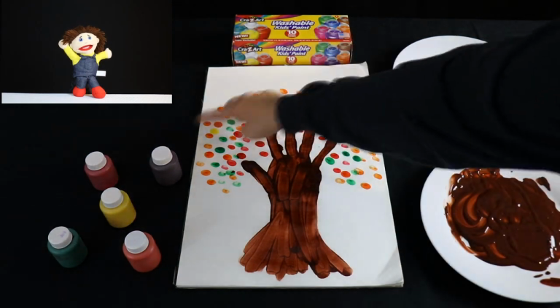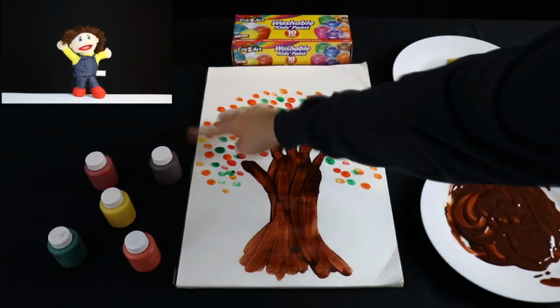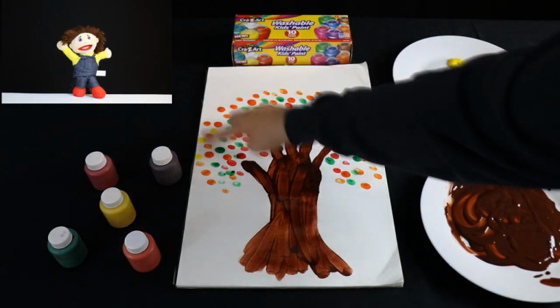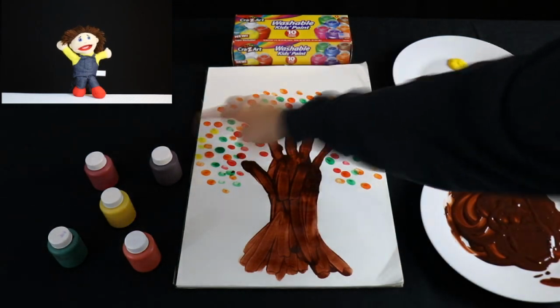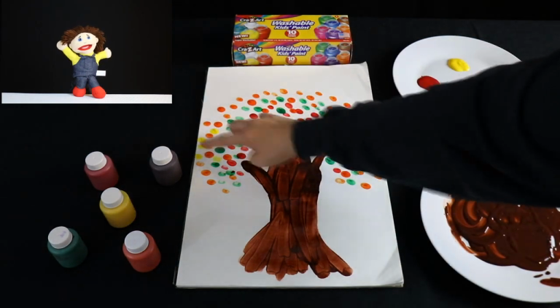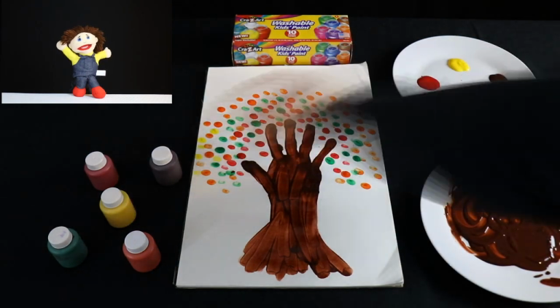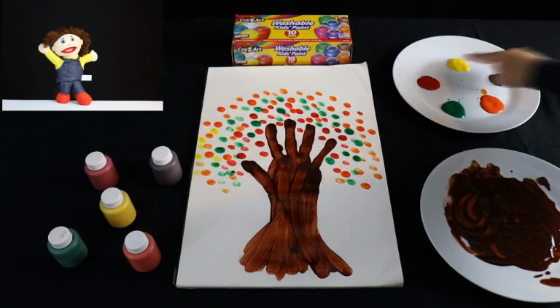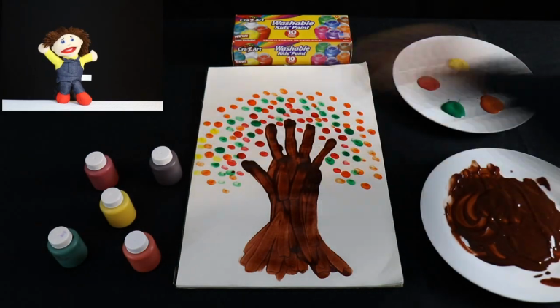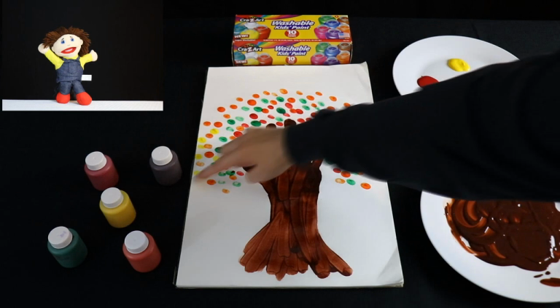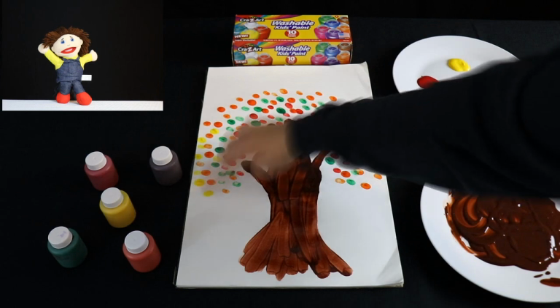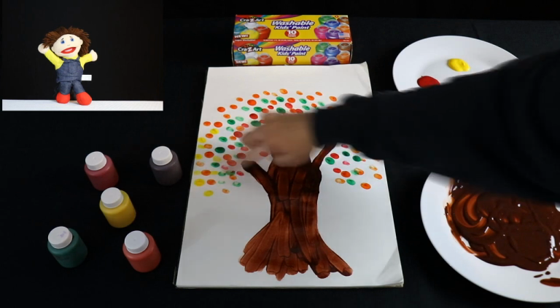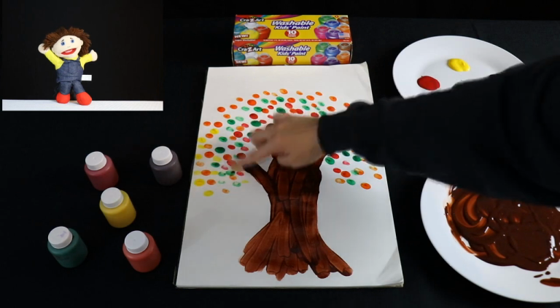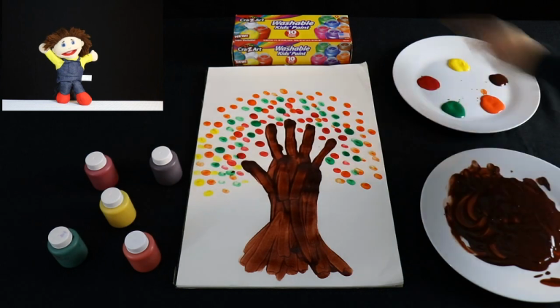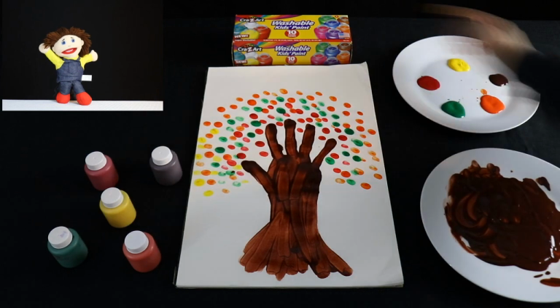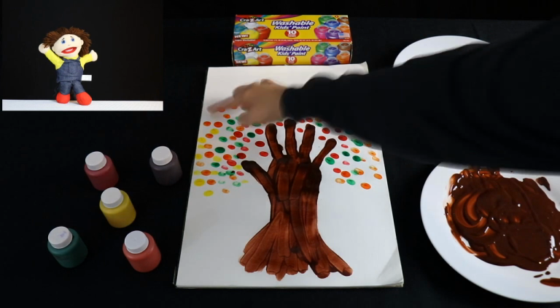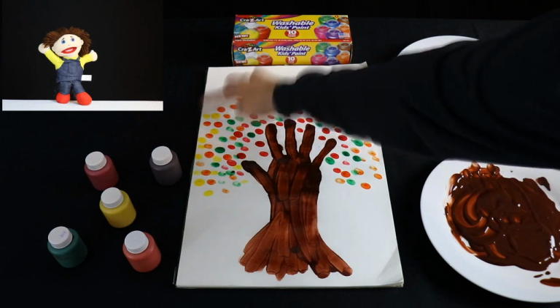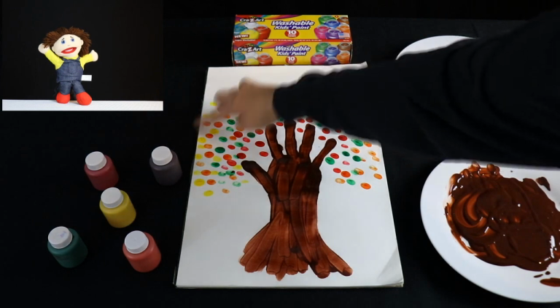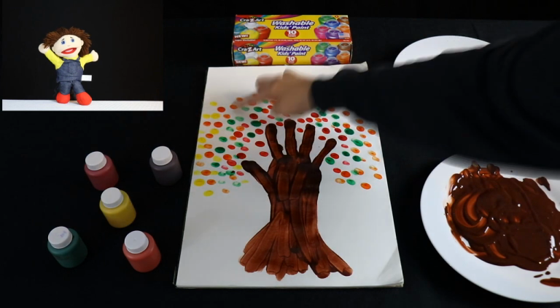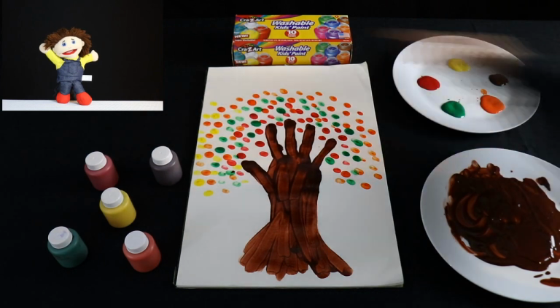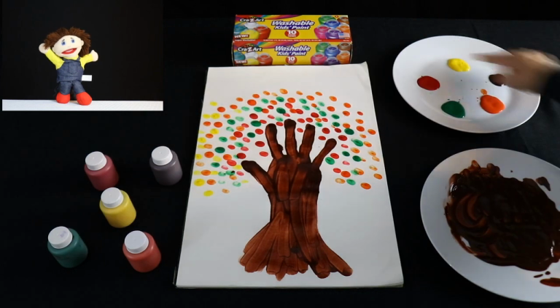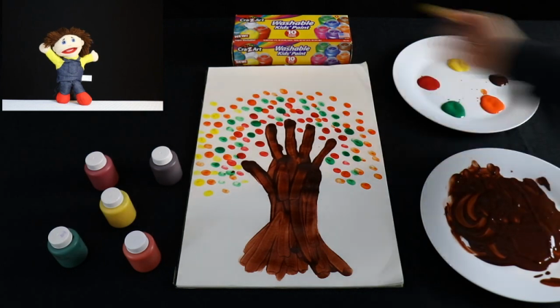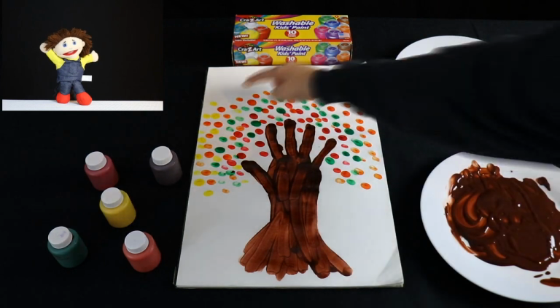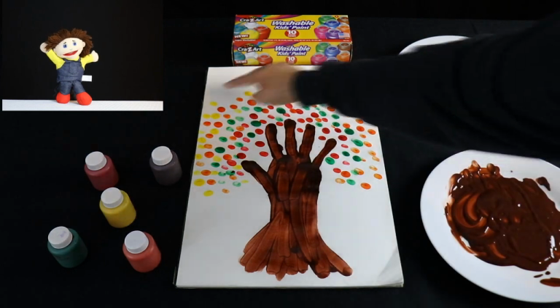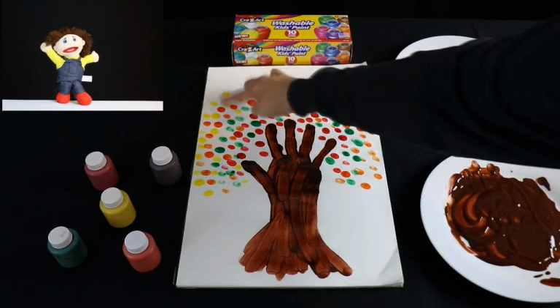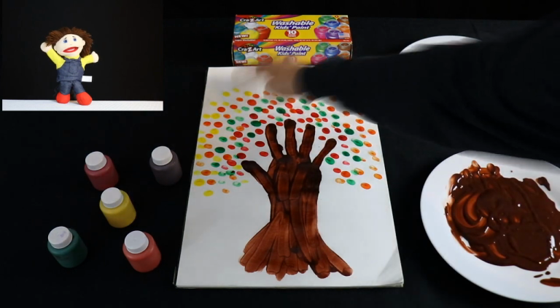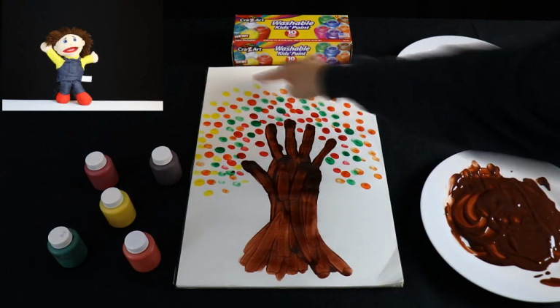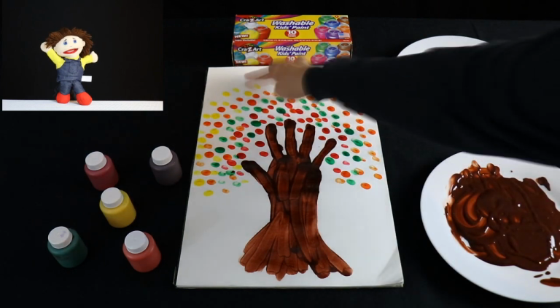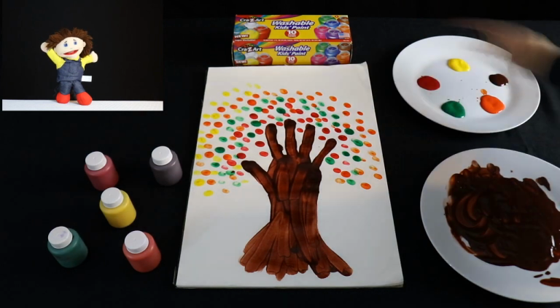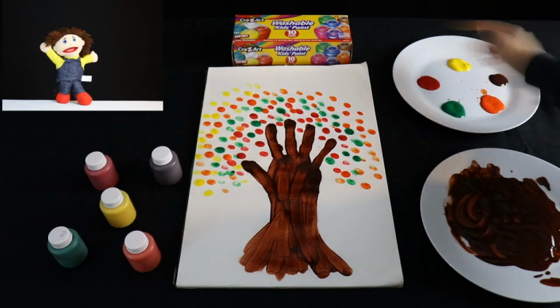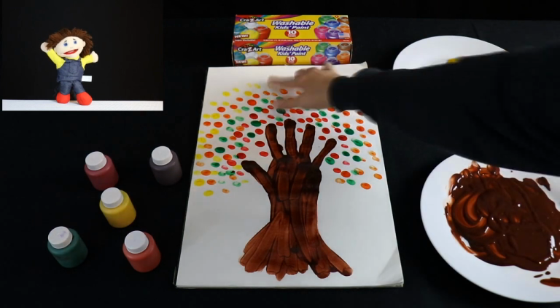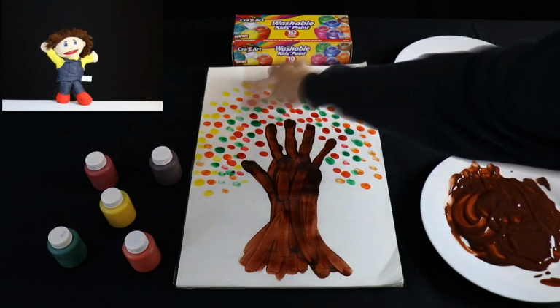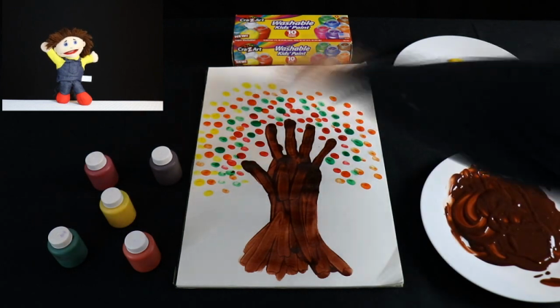Now dip your finger in the yellow paint and put these around the orange paint.